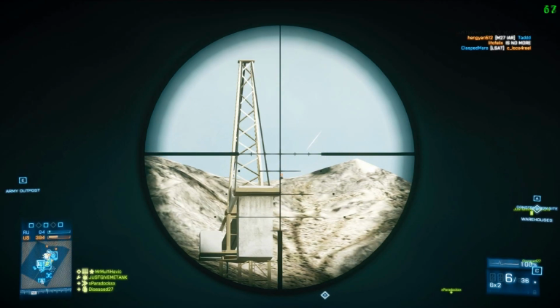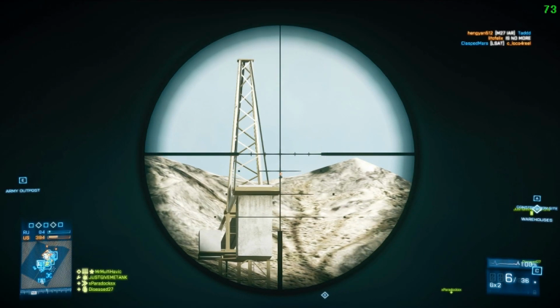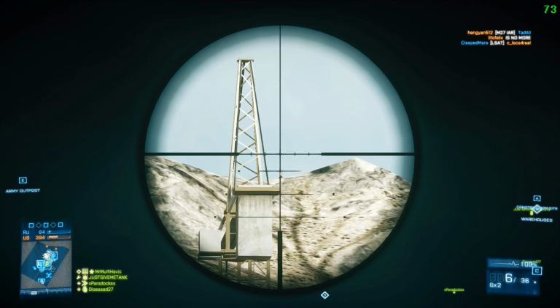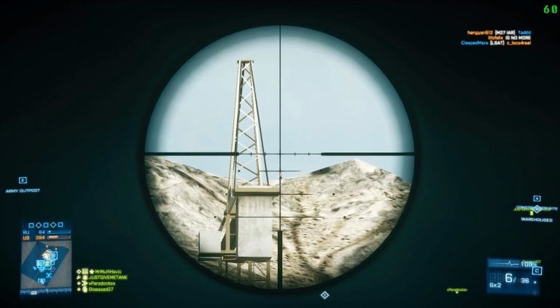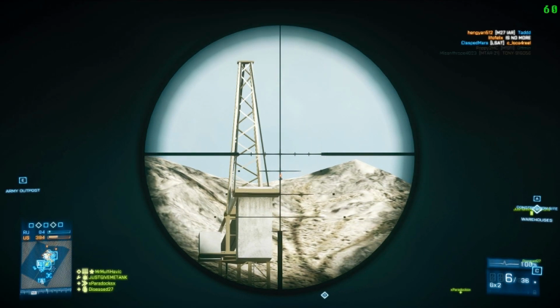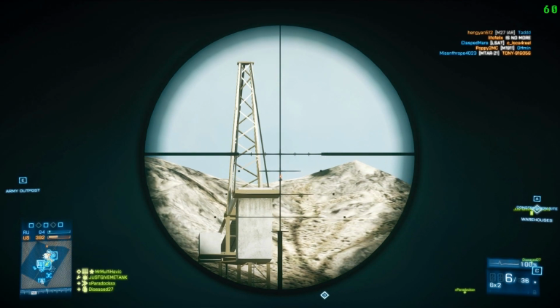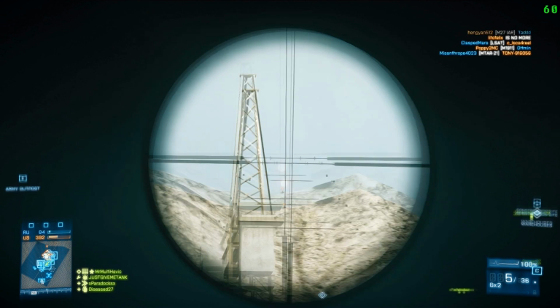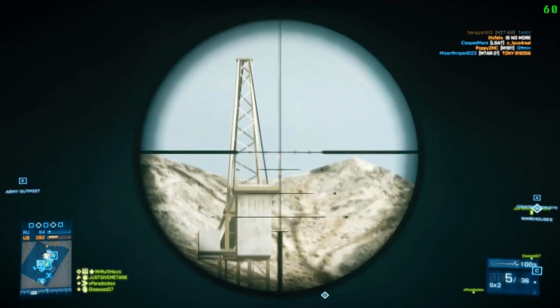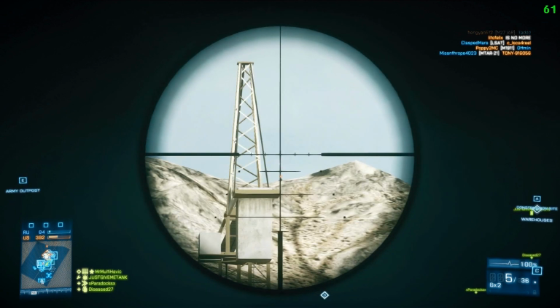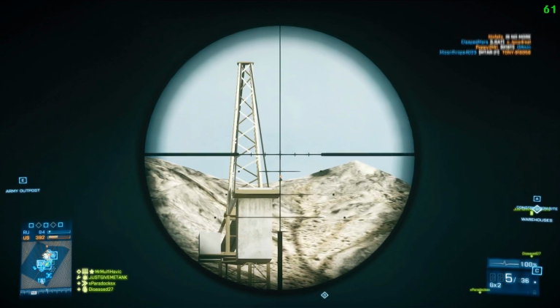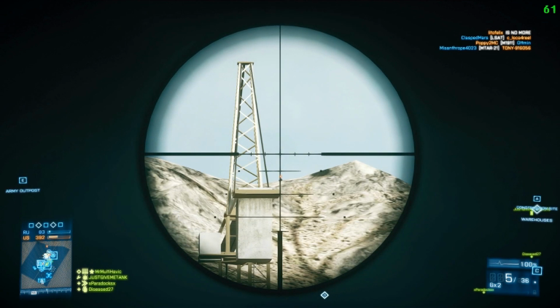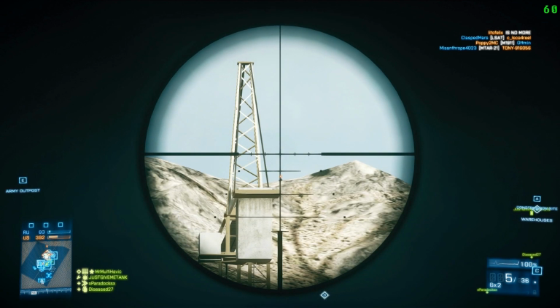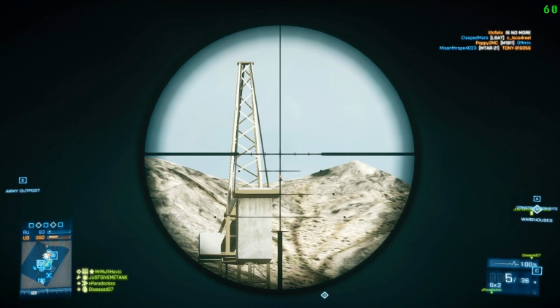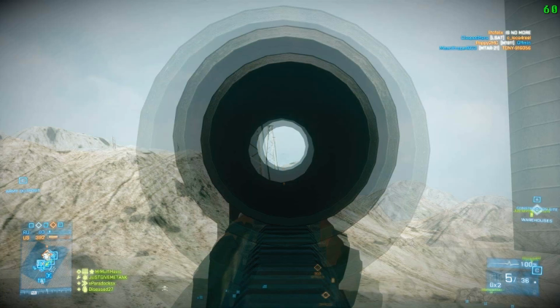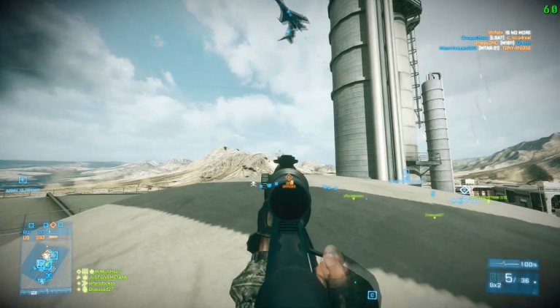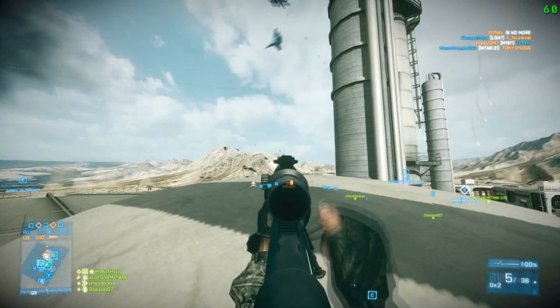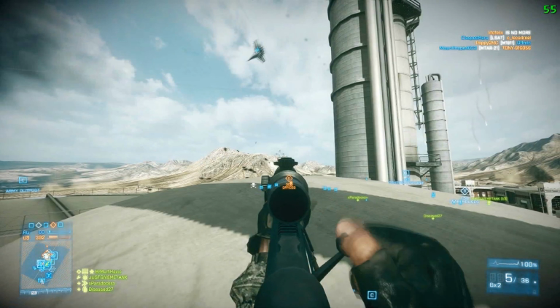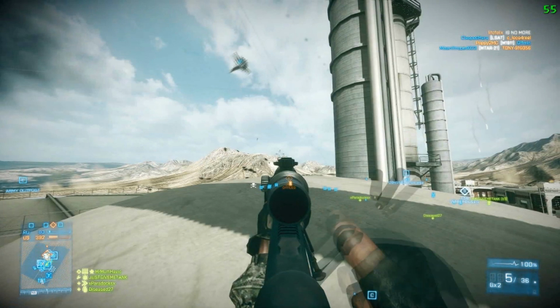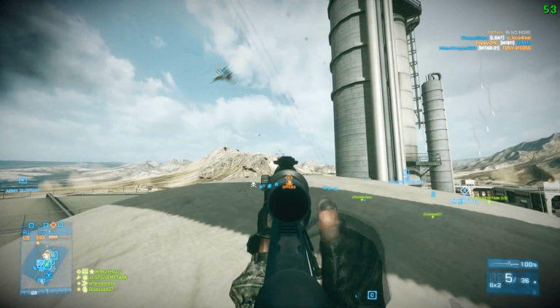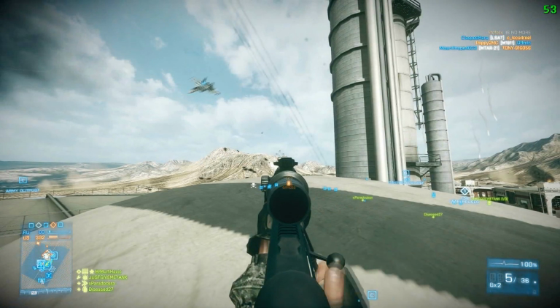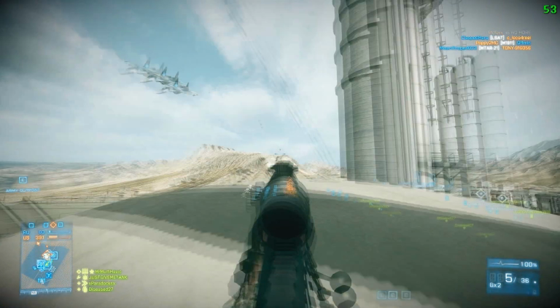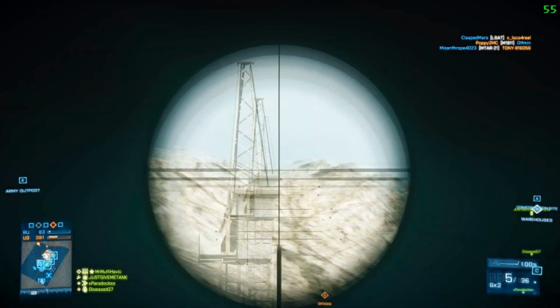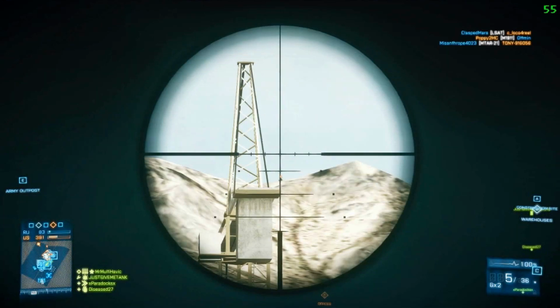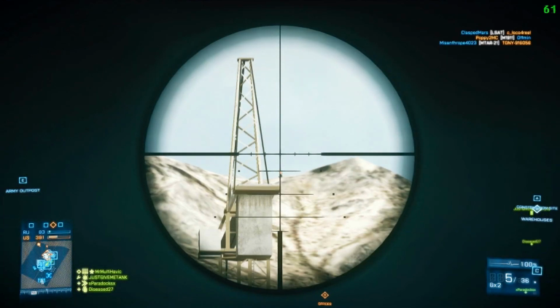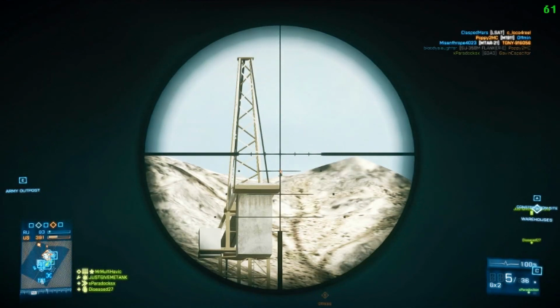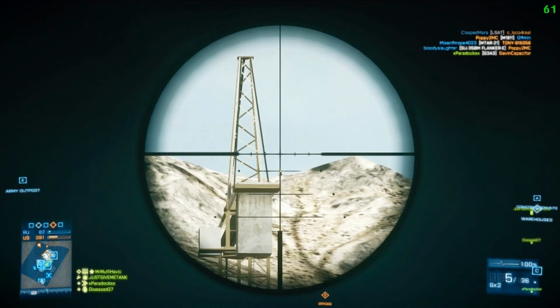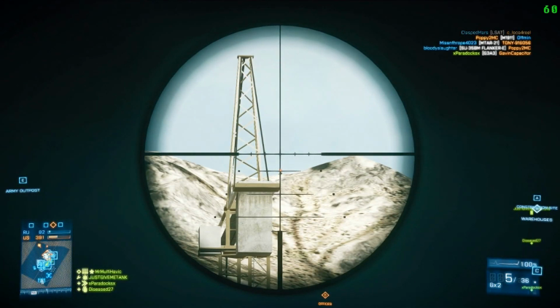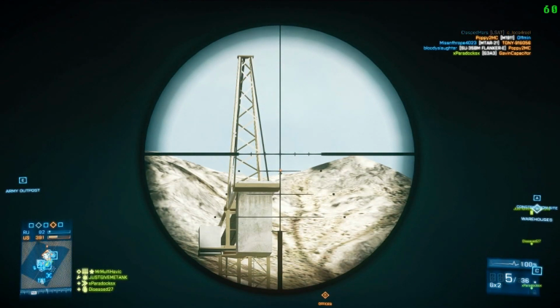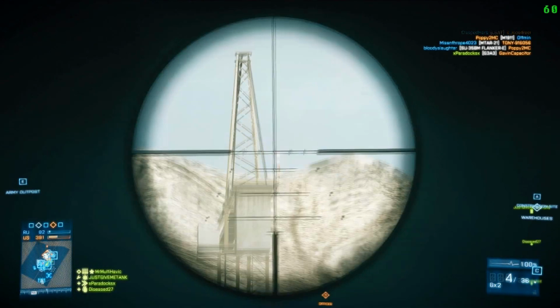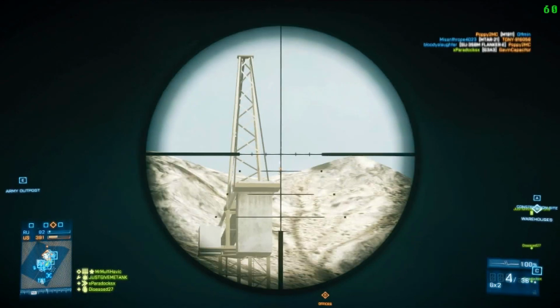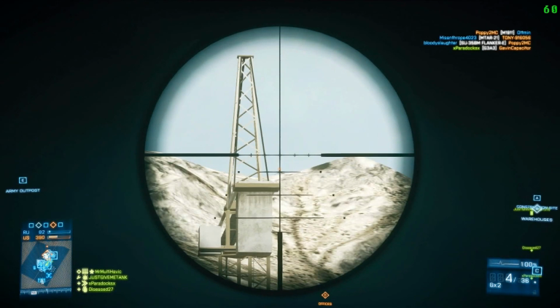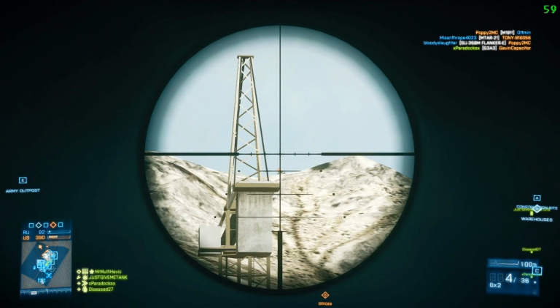The stopping power on it is amazing. If you play hardcore with this, it's amazing. You can take down that target at any range.